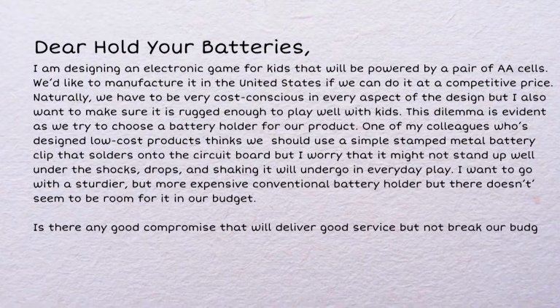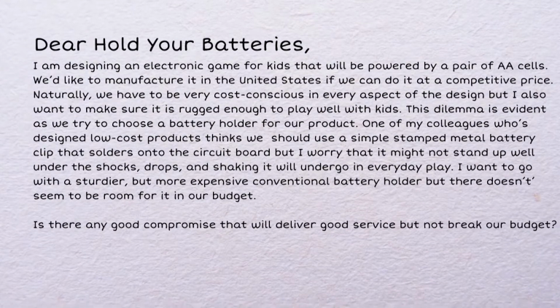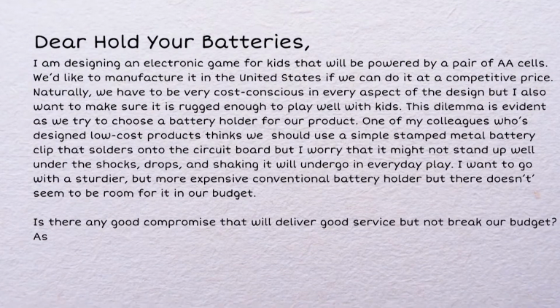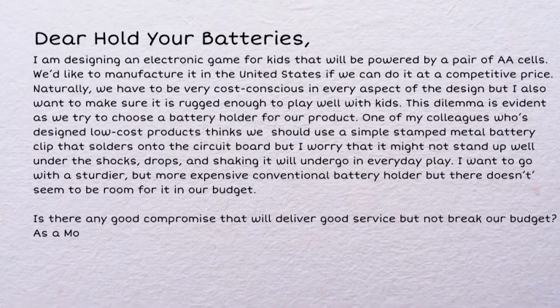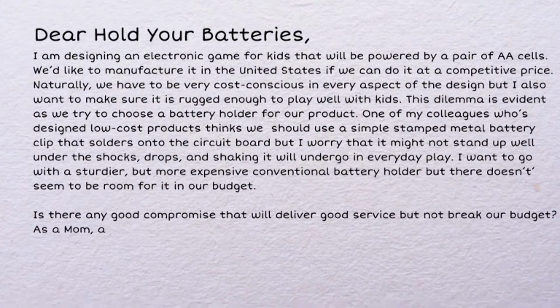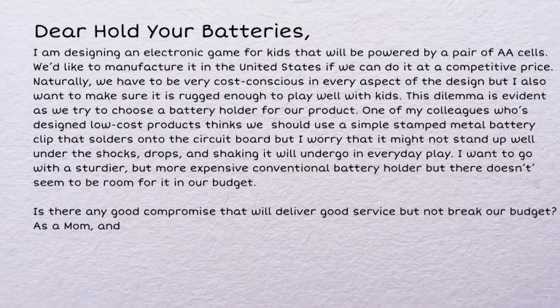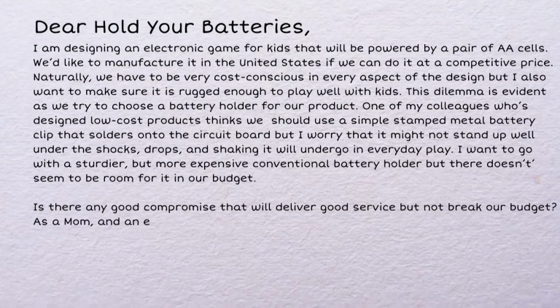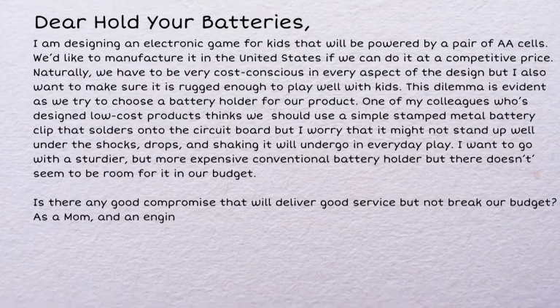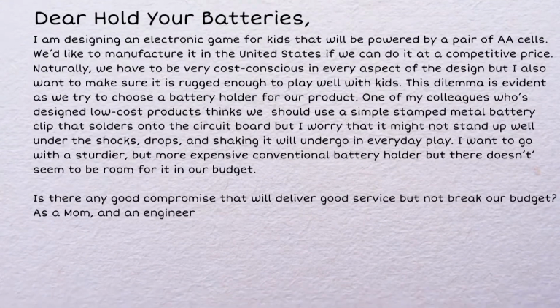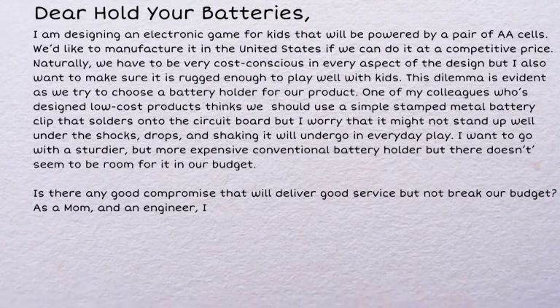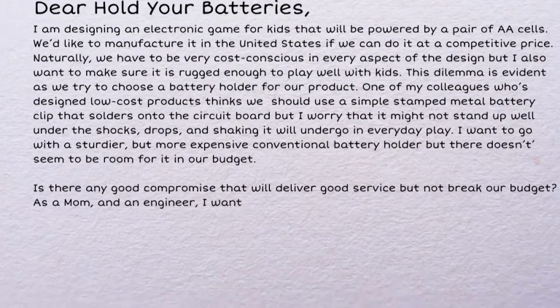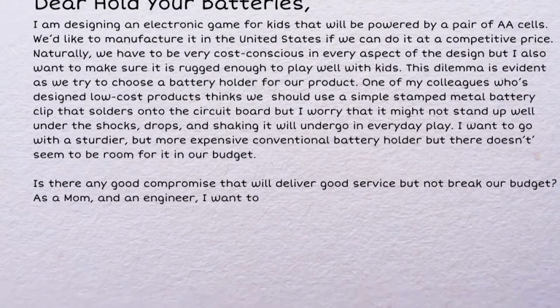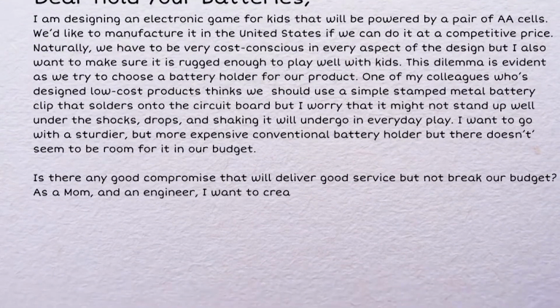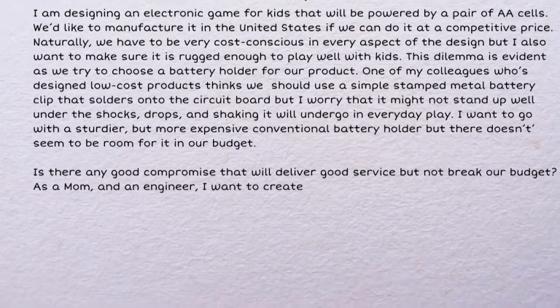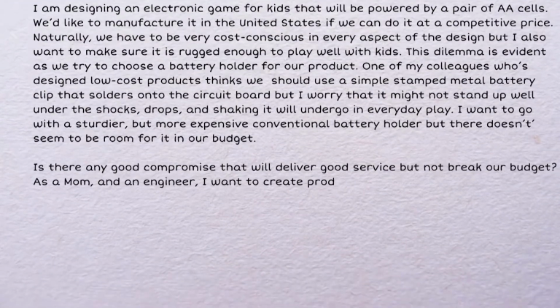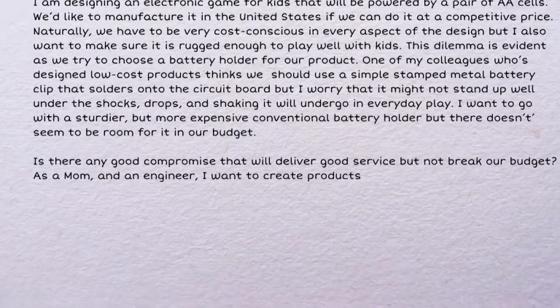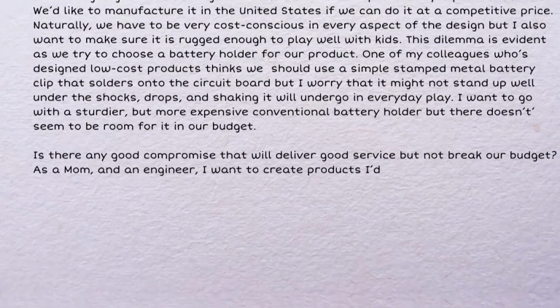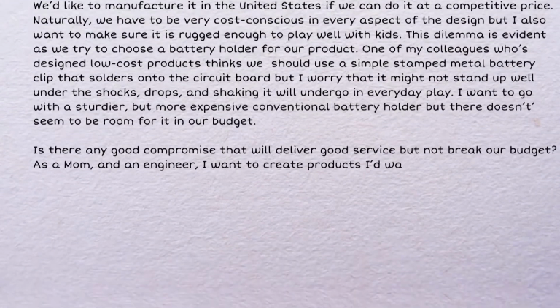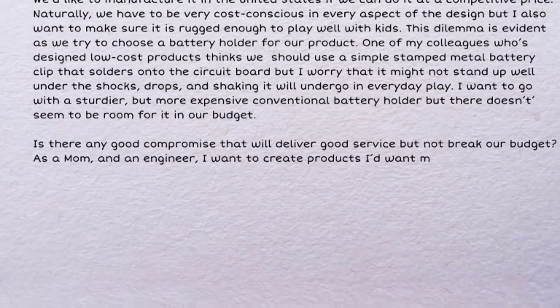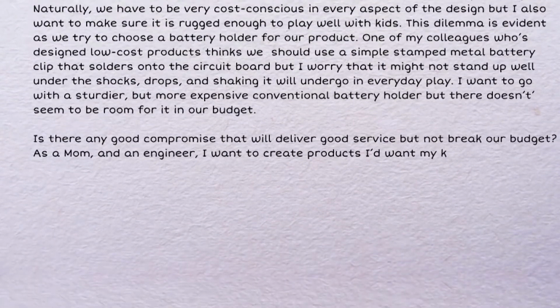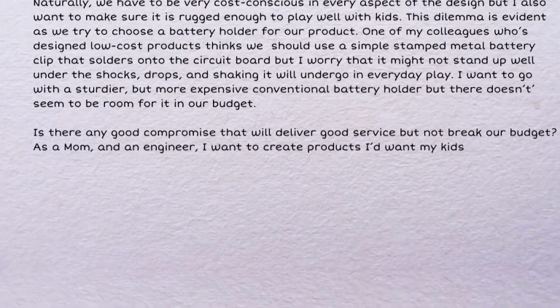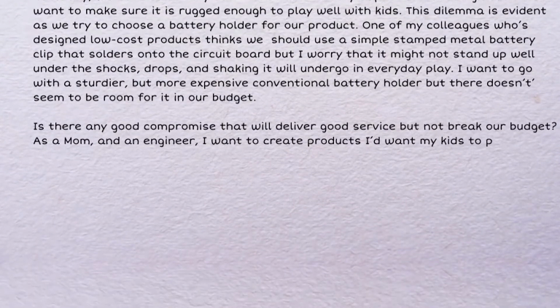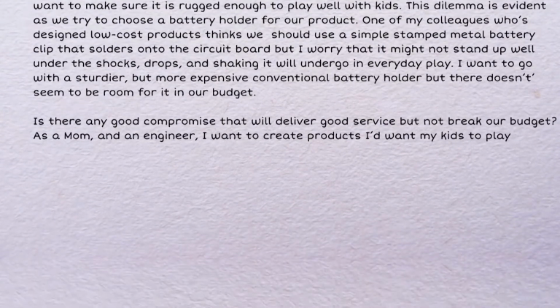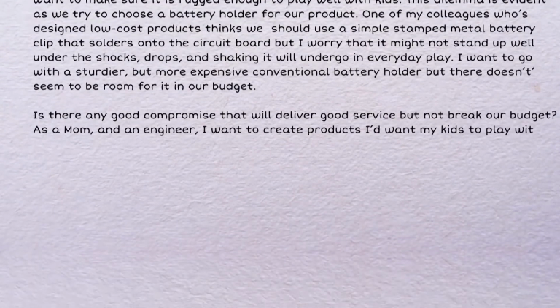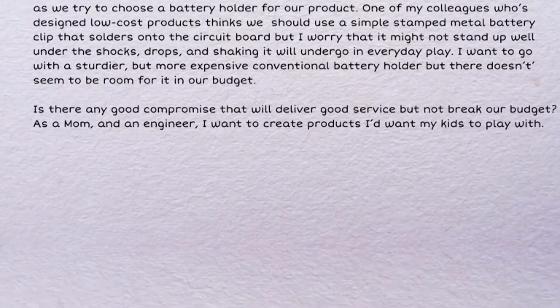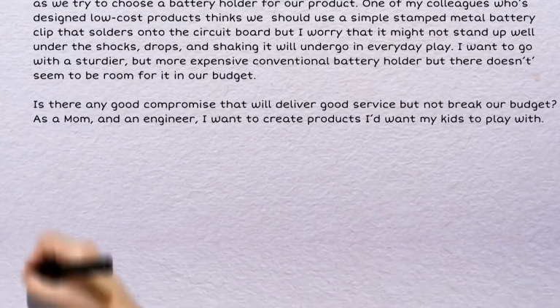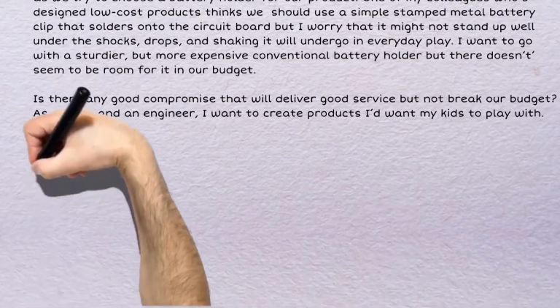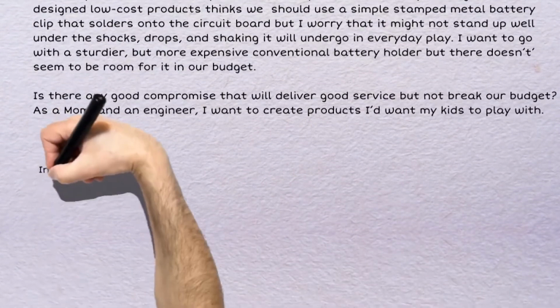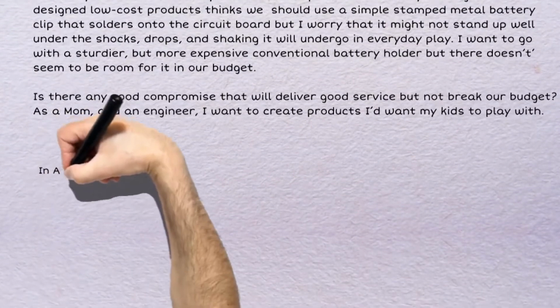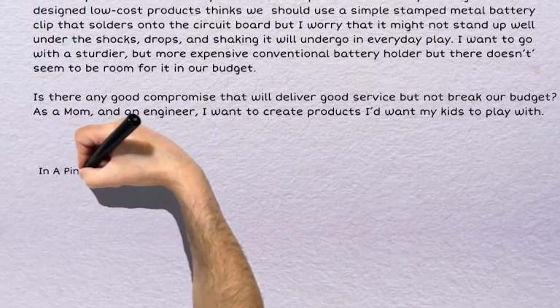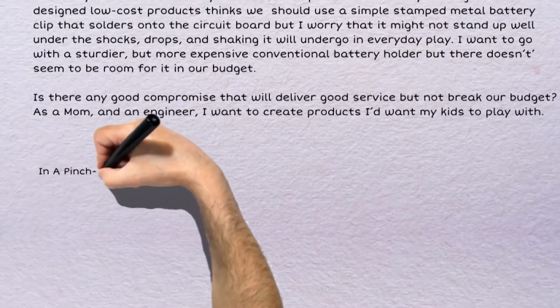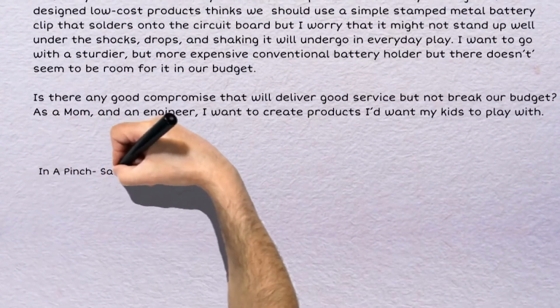As a mom and an engineer, I want to create products I'd want my kids to play with. In a Pinch, San Jose.